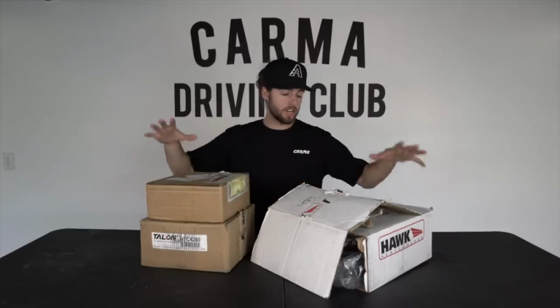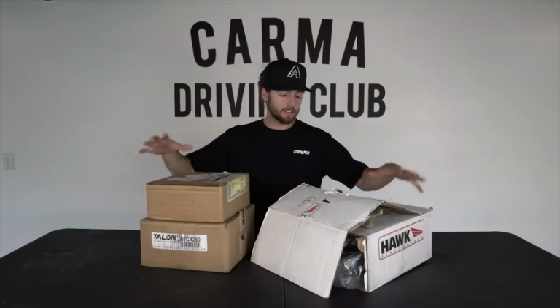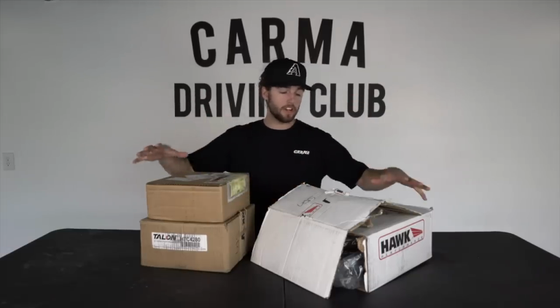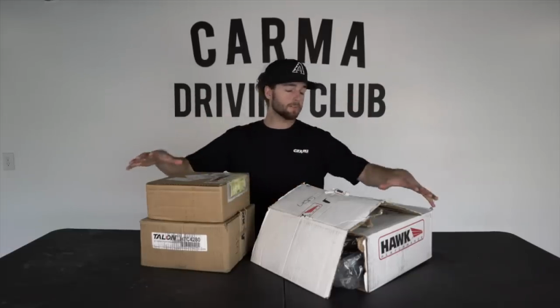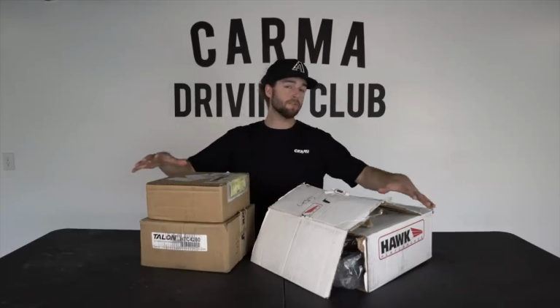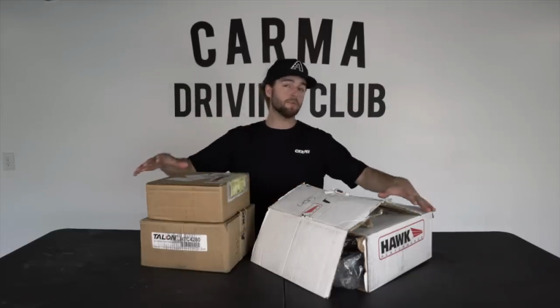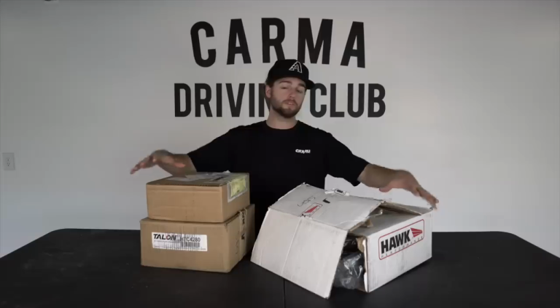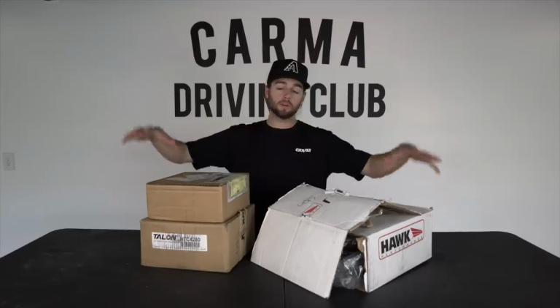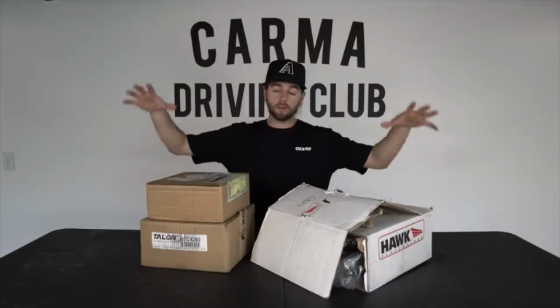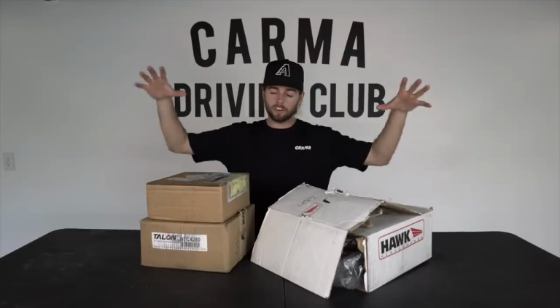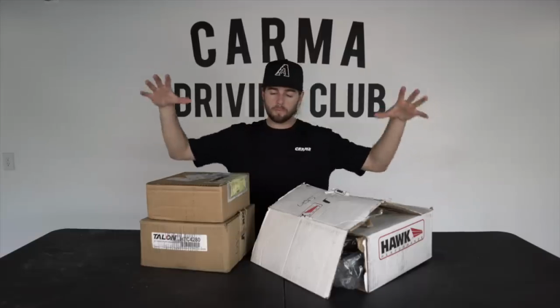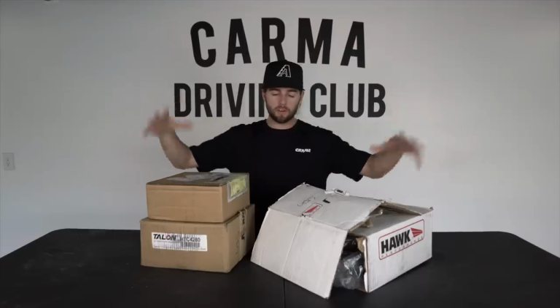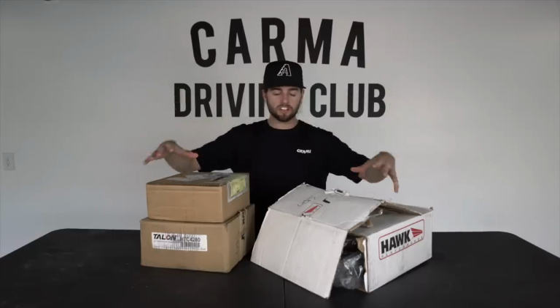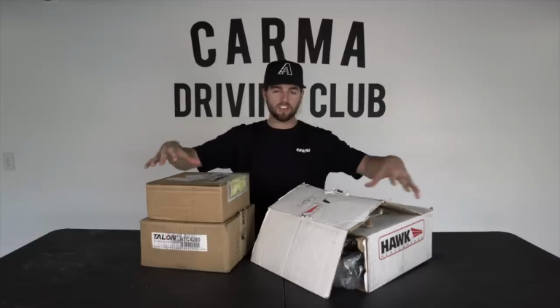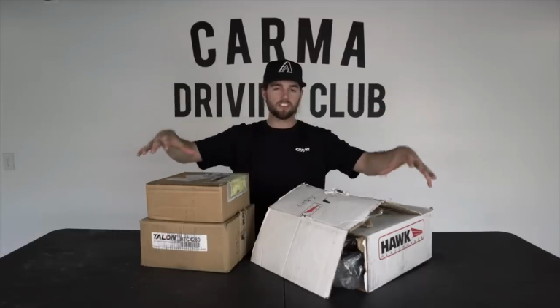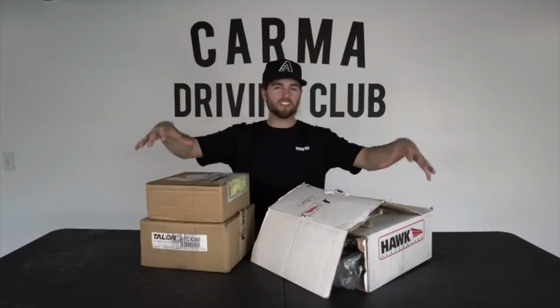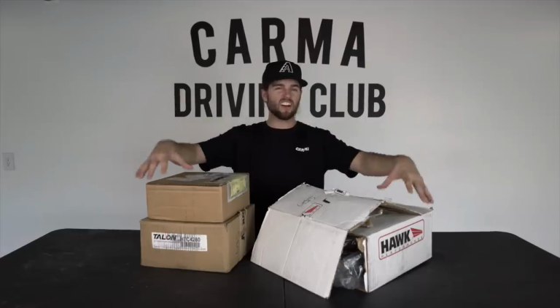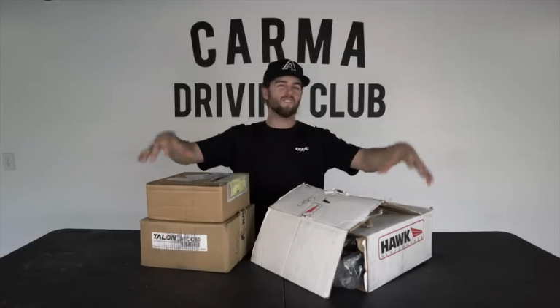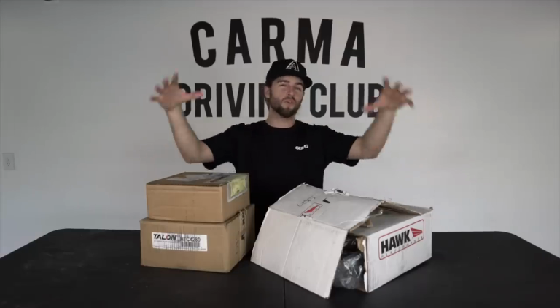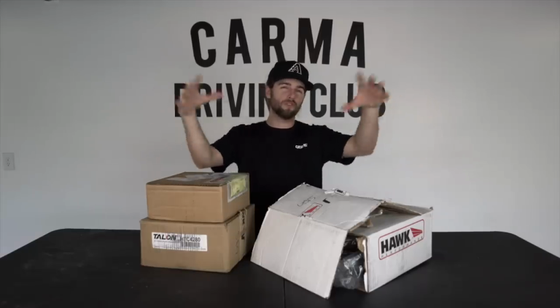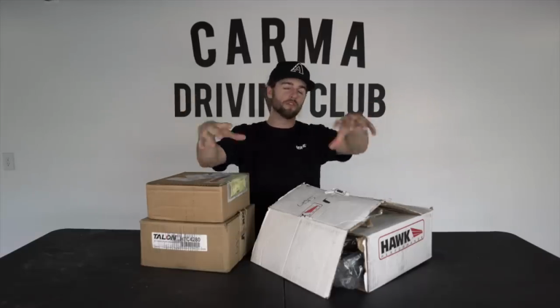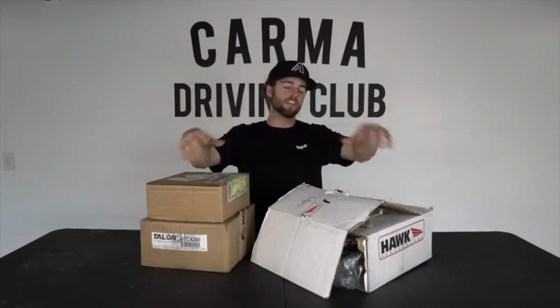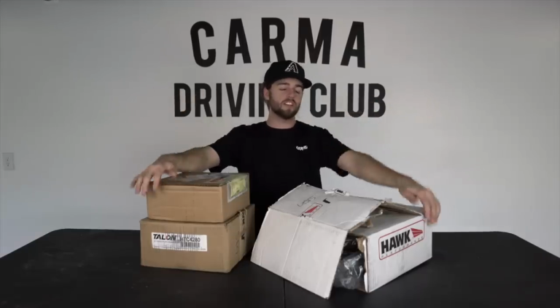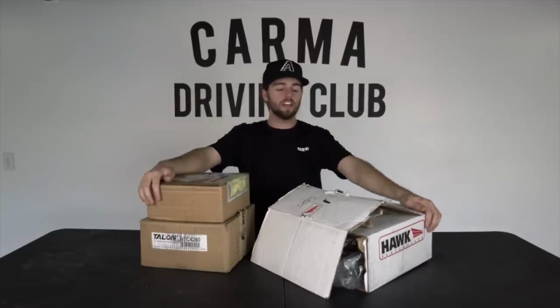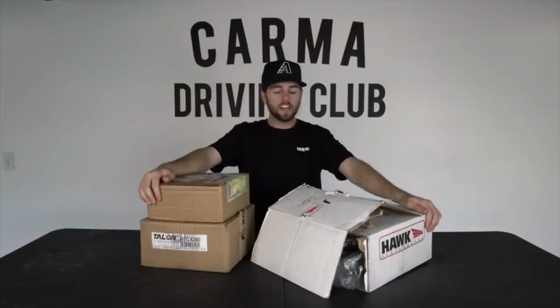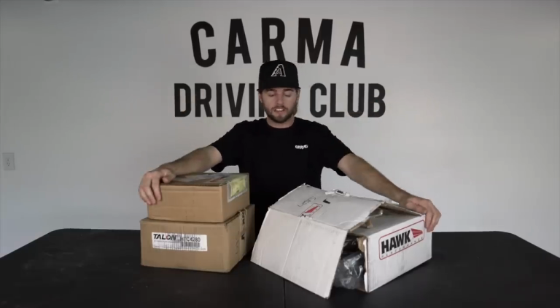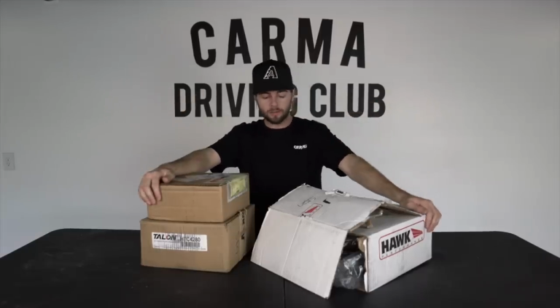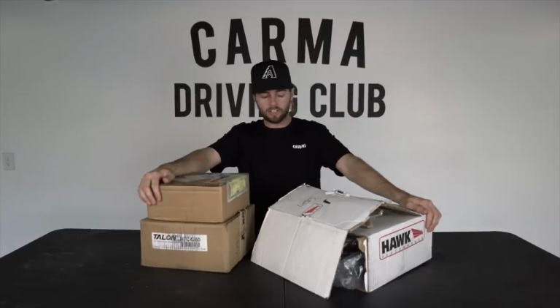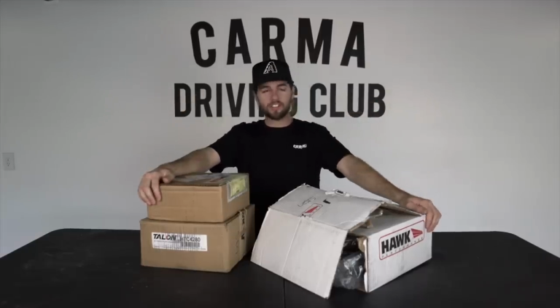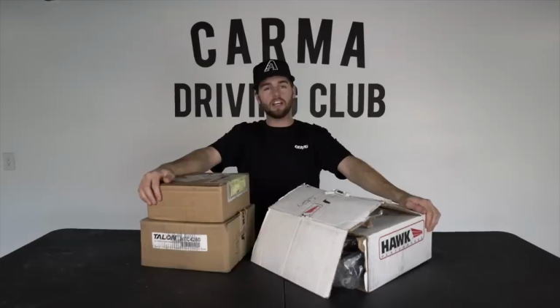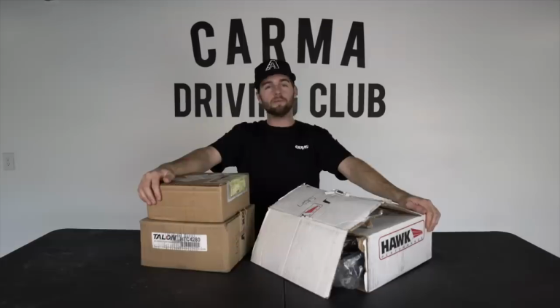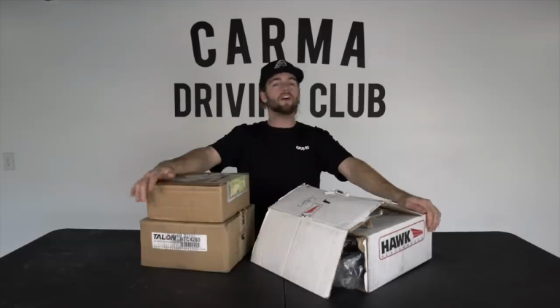Shout out to Hawk Performance. We're going over a bunch of things they sent out for the Focus ST that I'm really excited about.